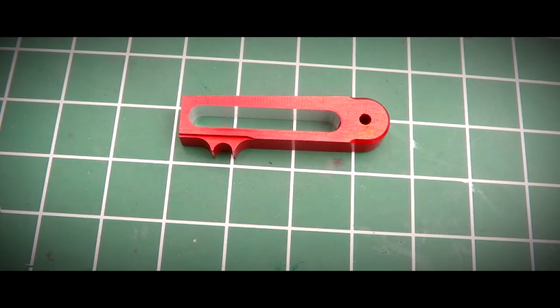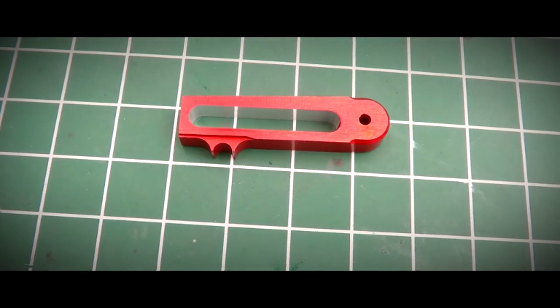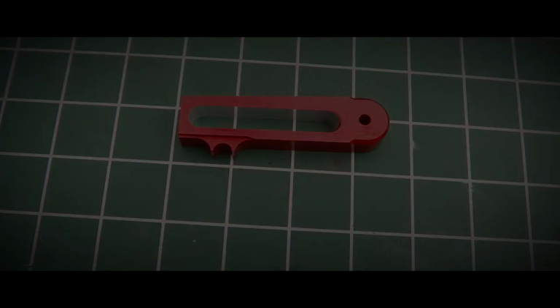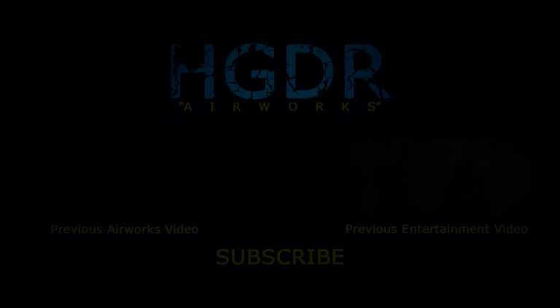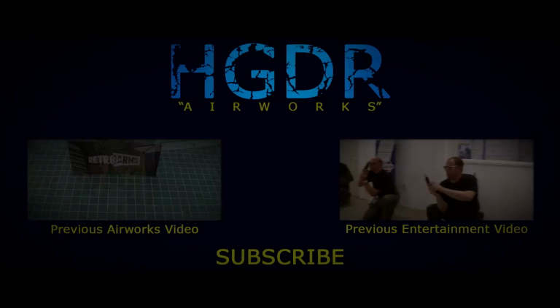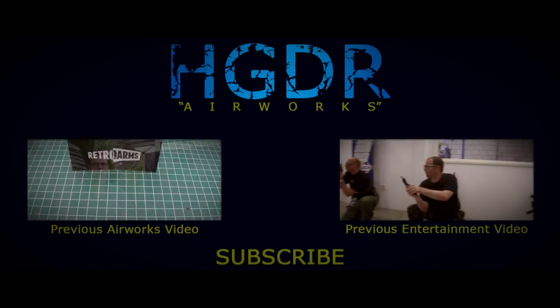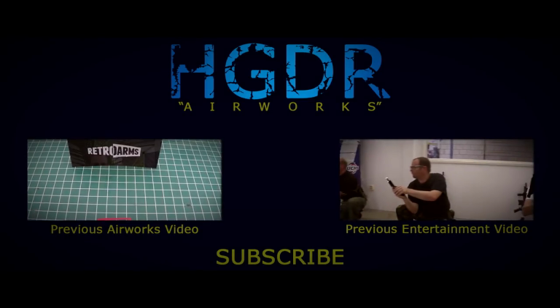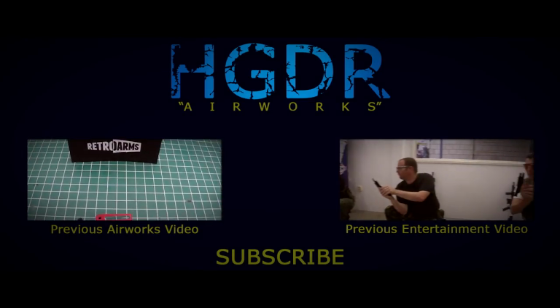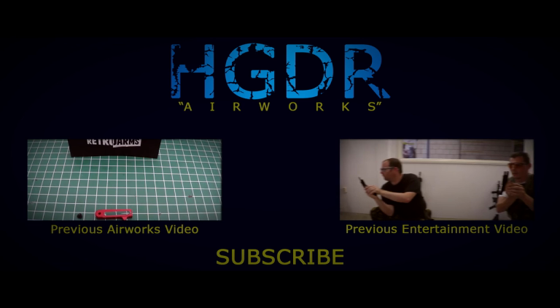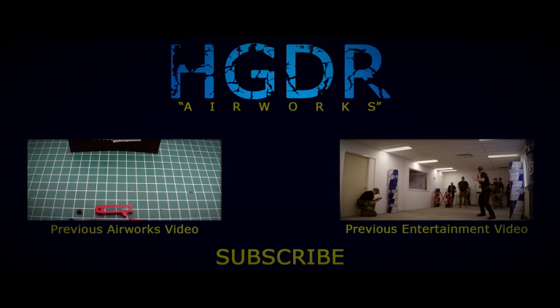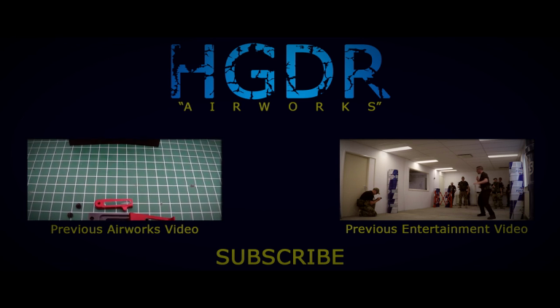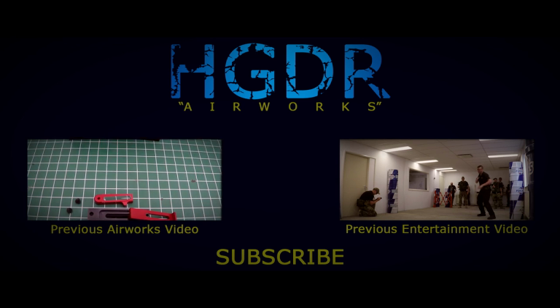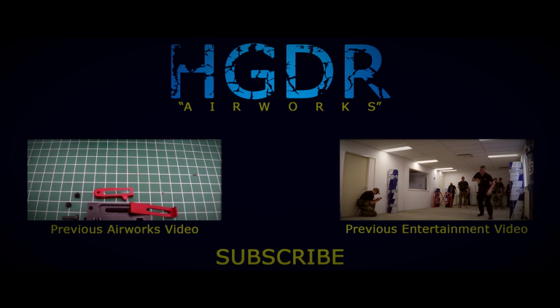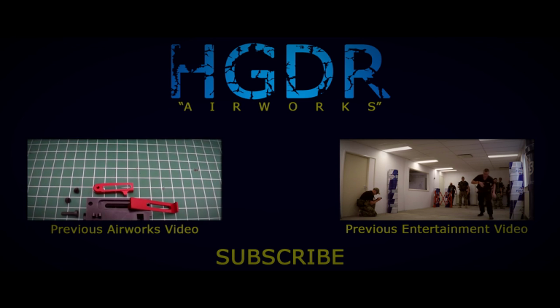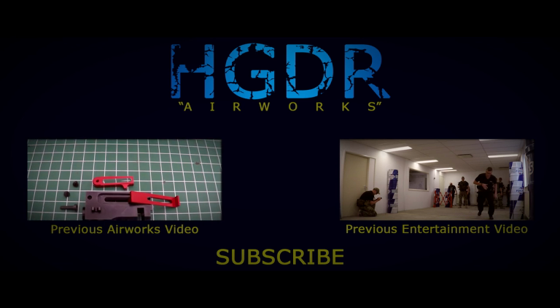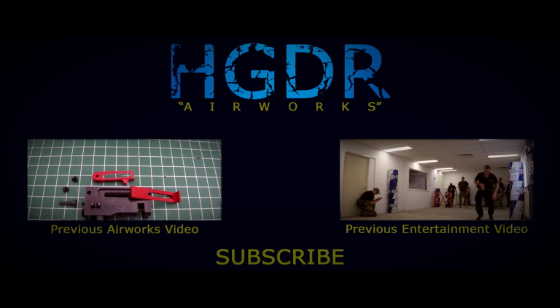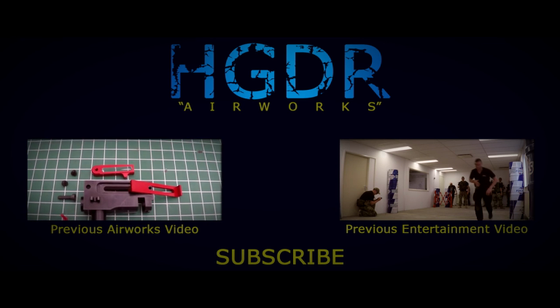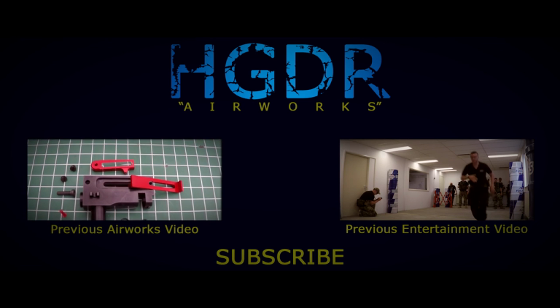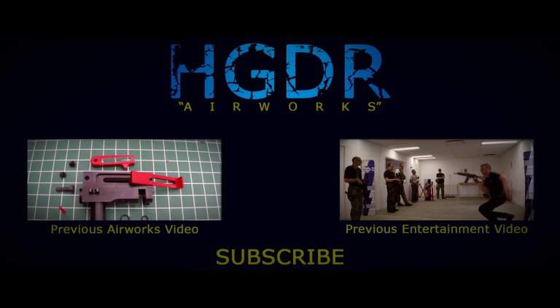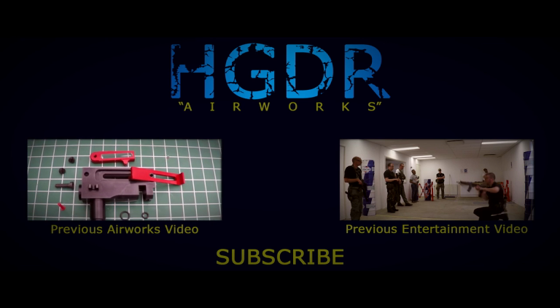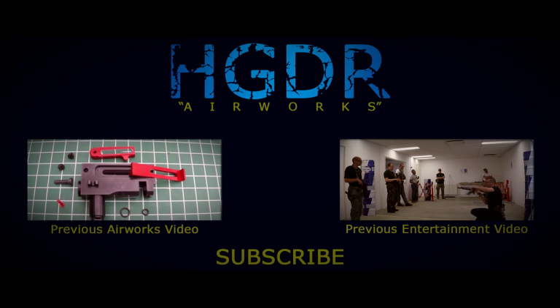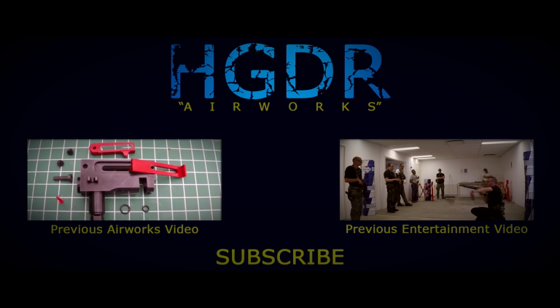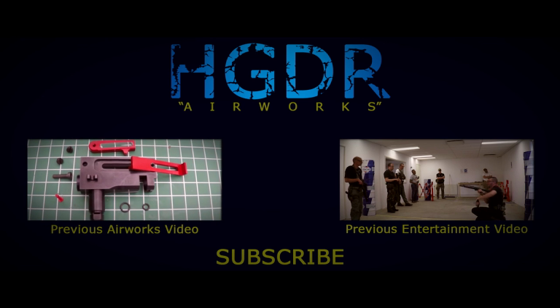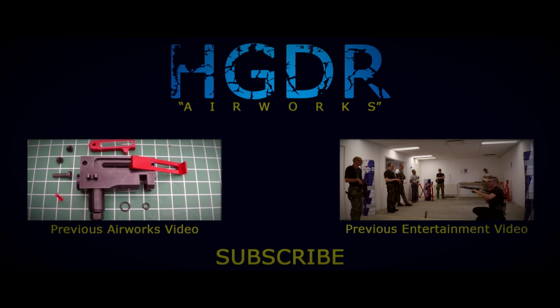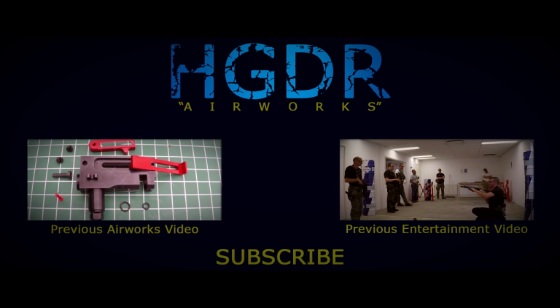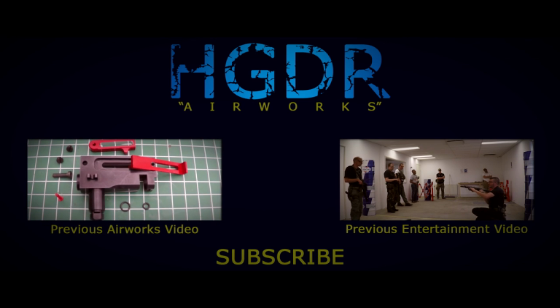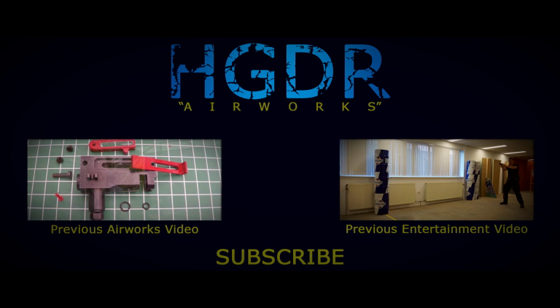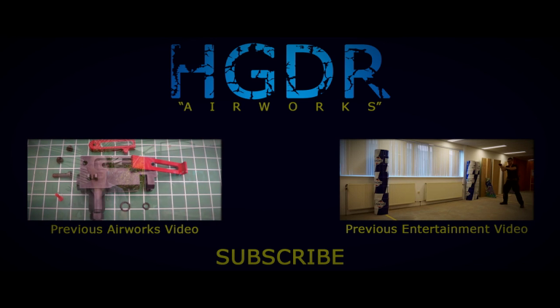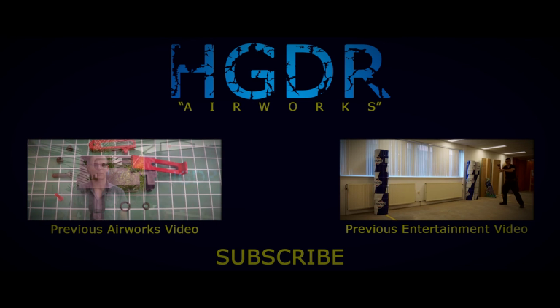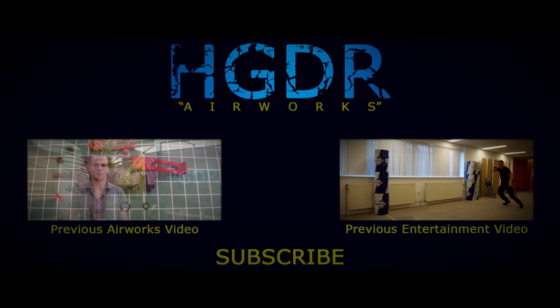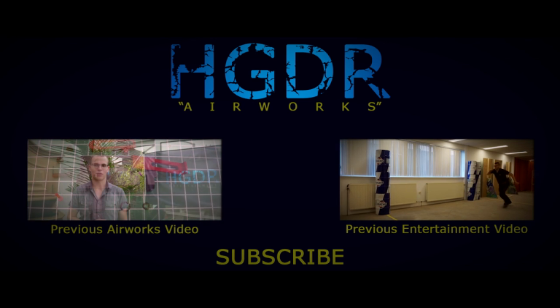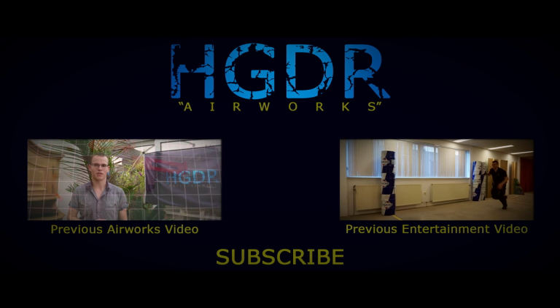This wraps up another HDR Airworks episode. I thank you for watching and wish to see you again.